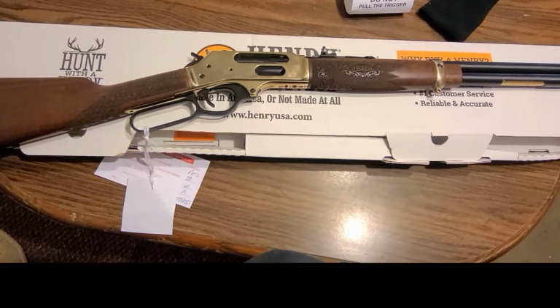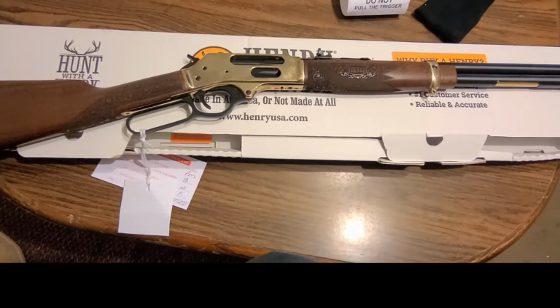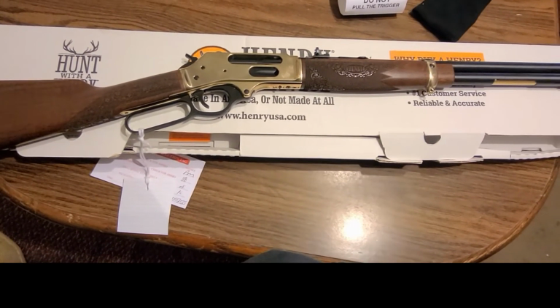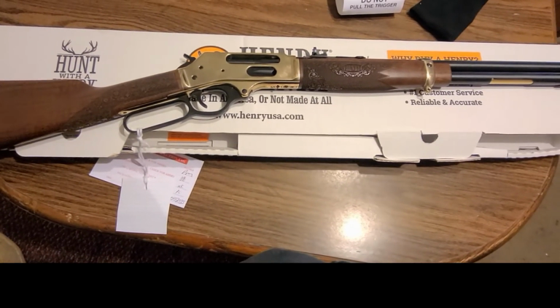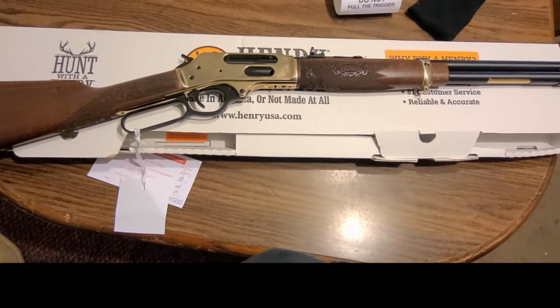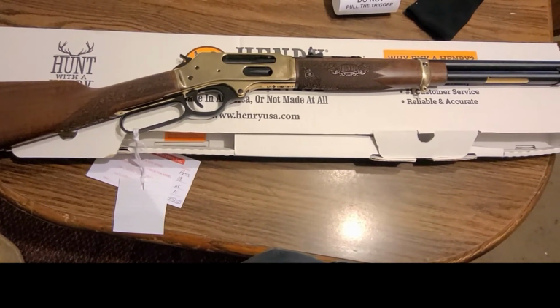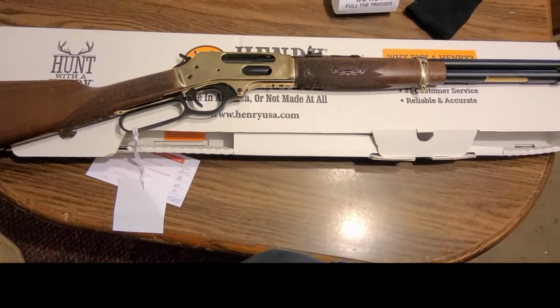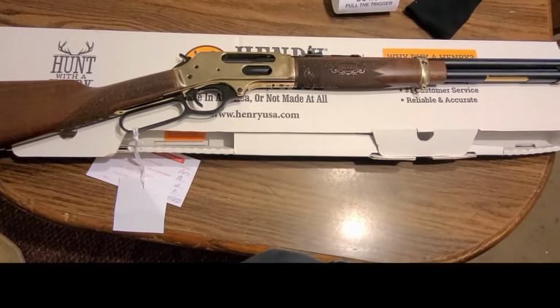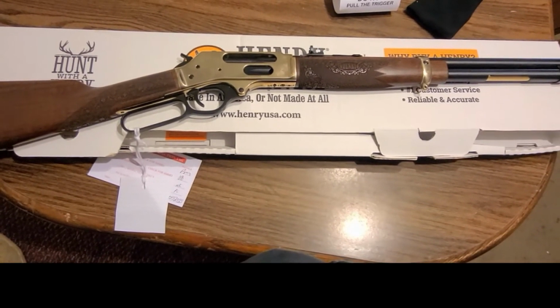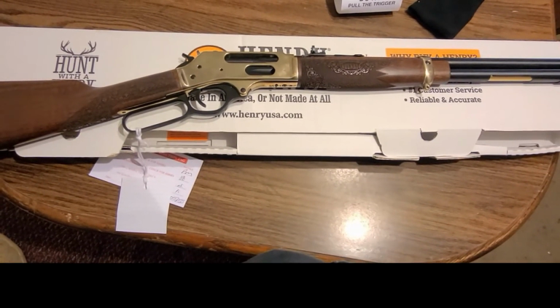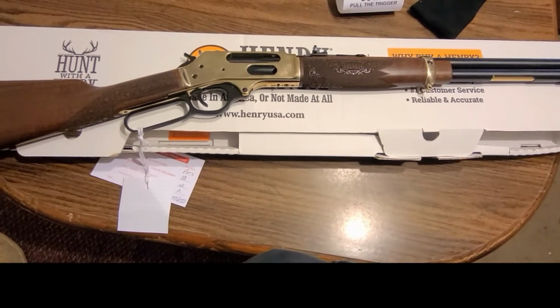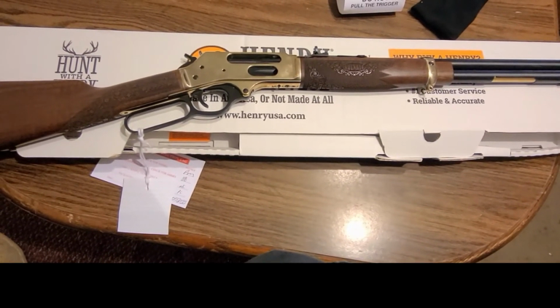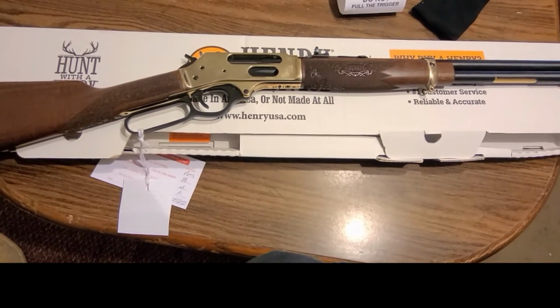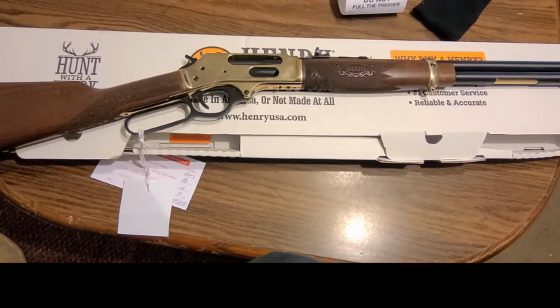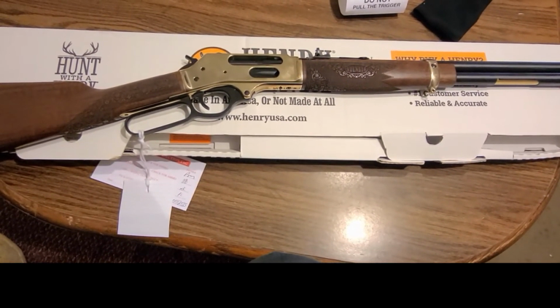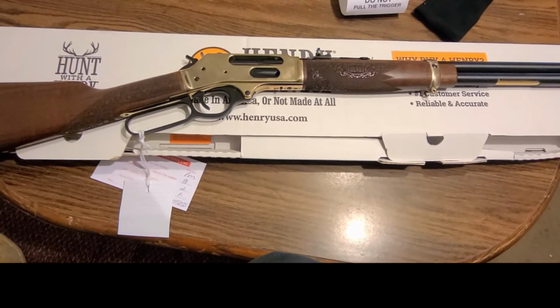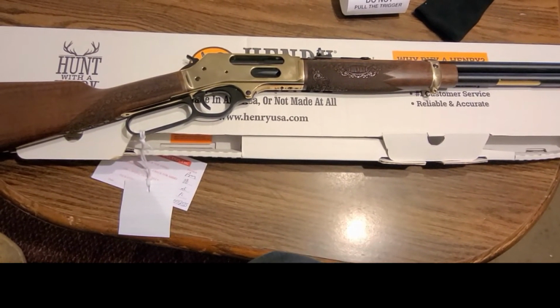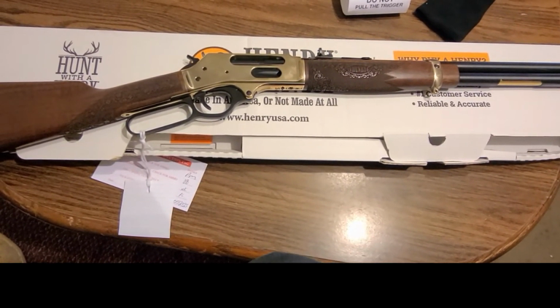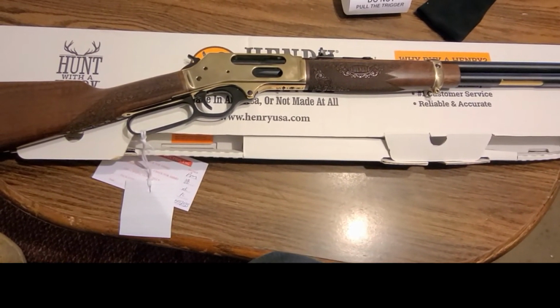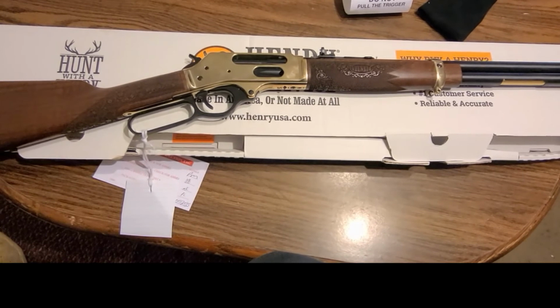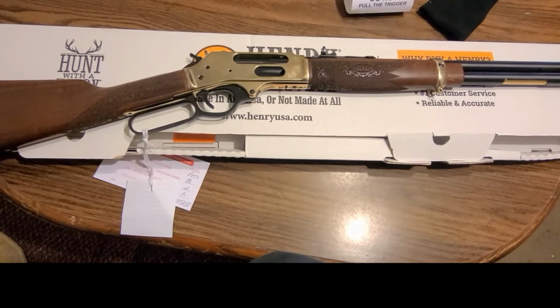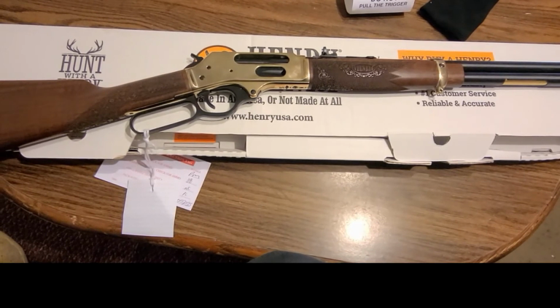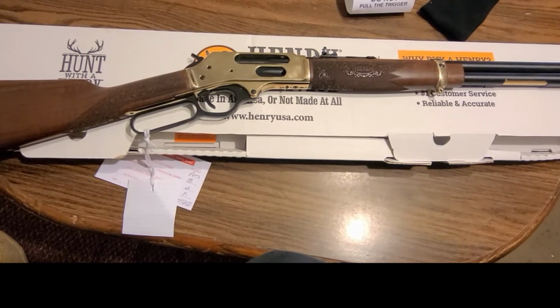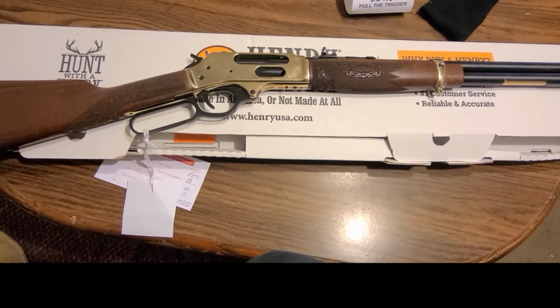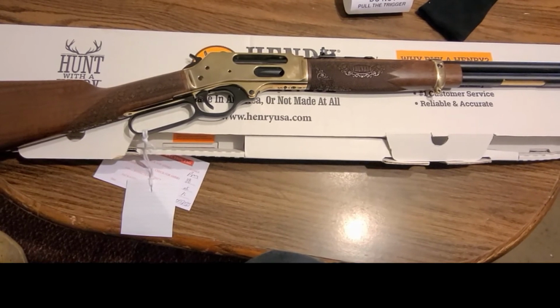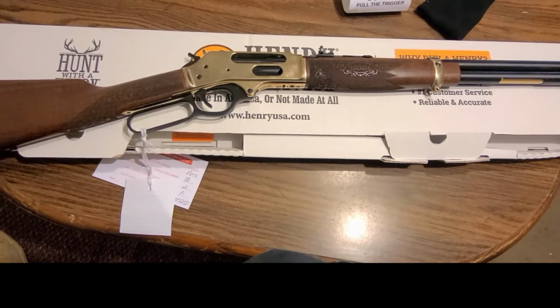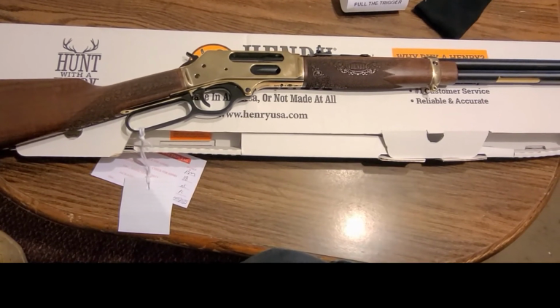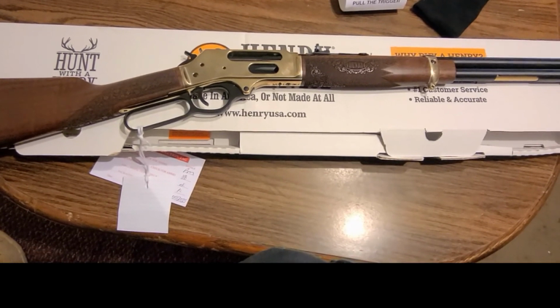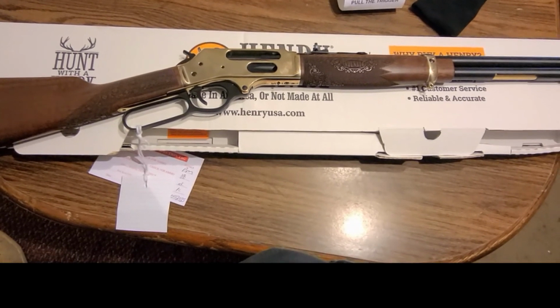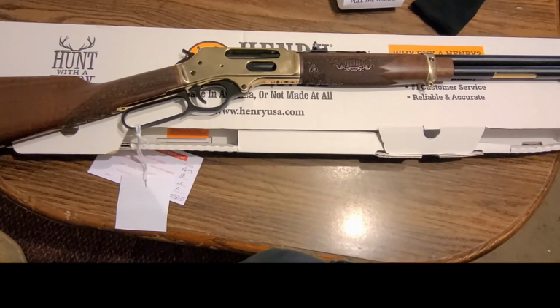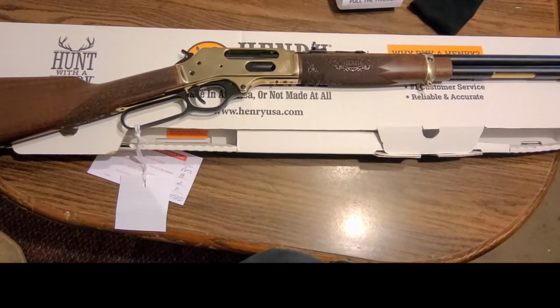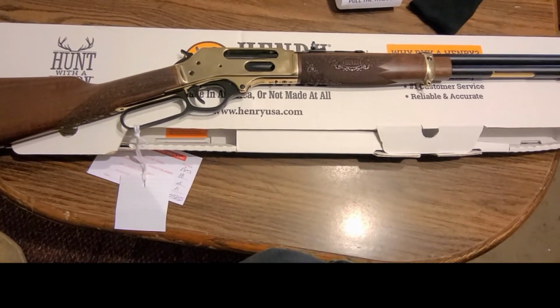Anyway, that's the unboxing of my Christmas gift. Take care.